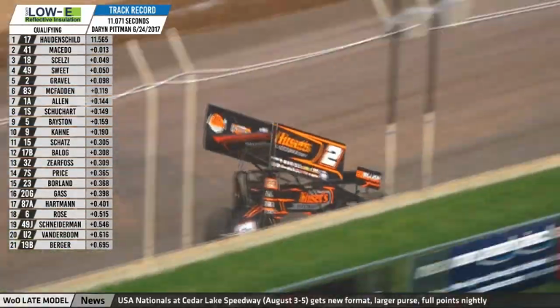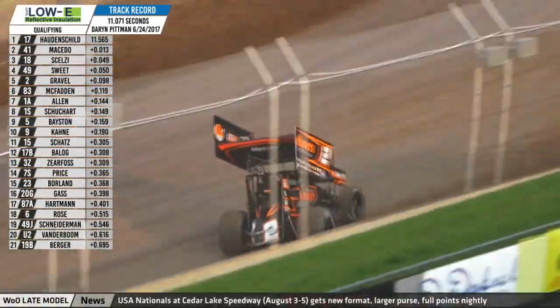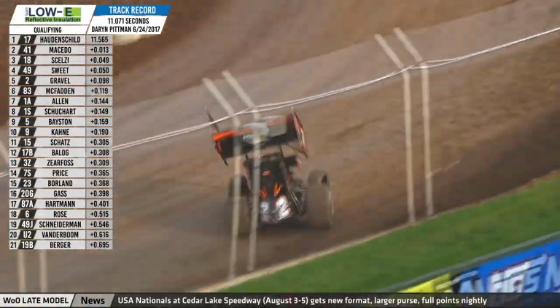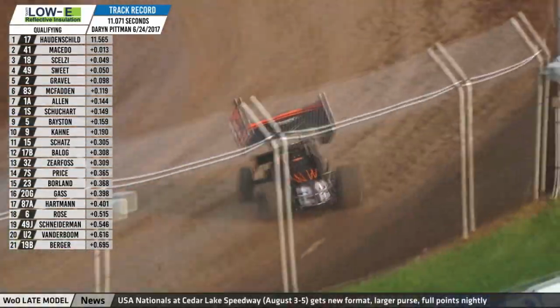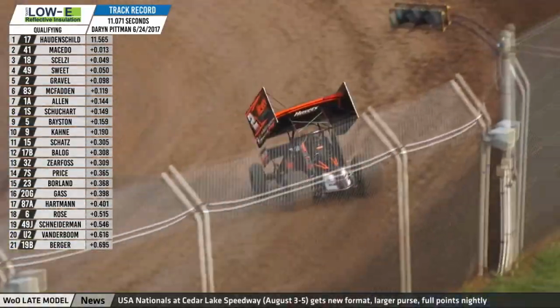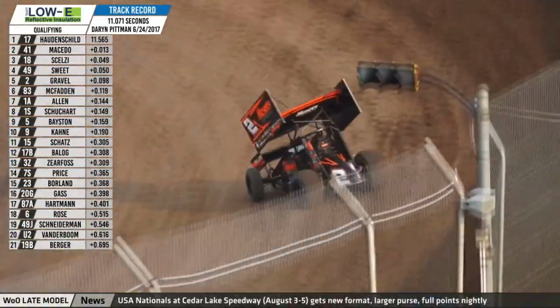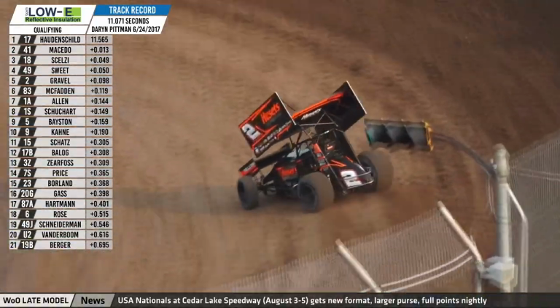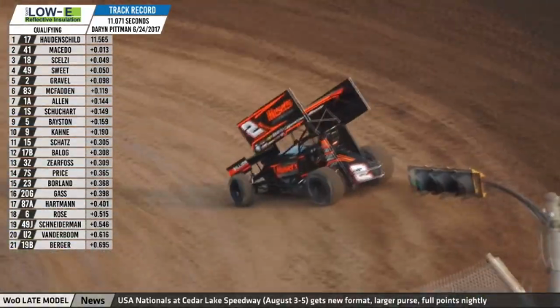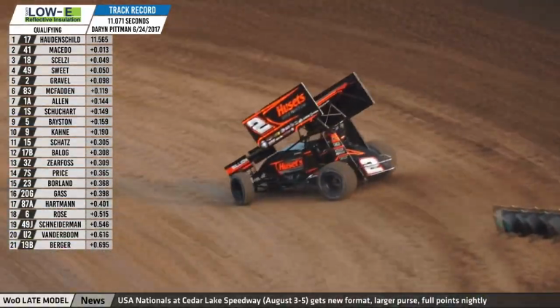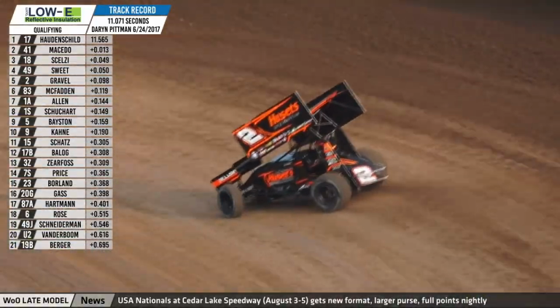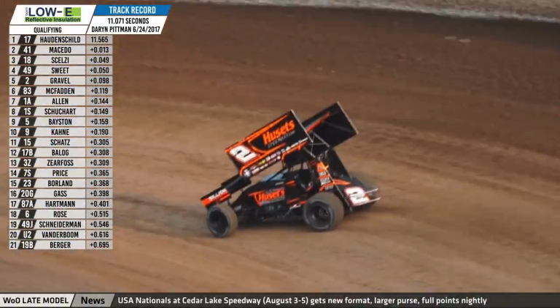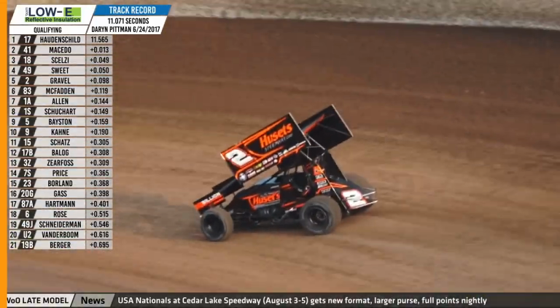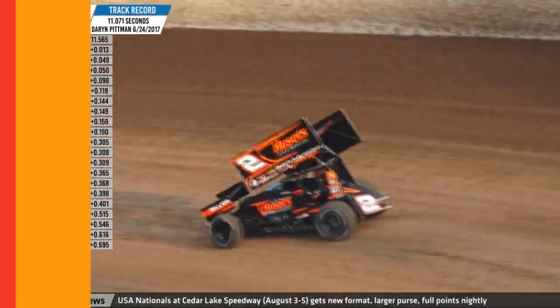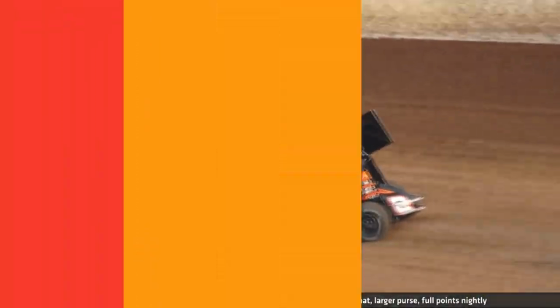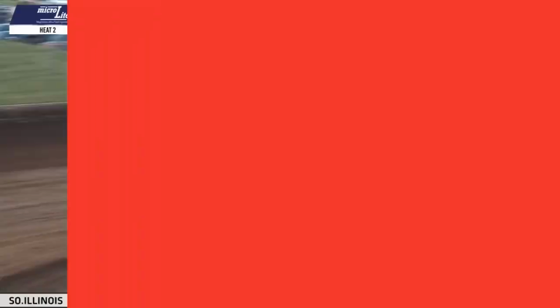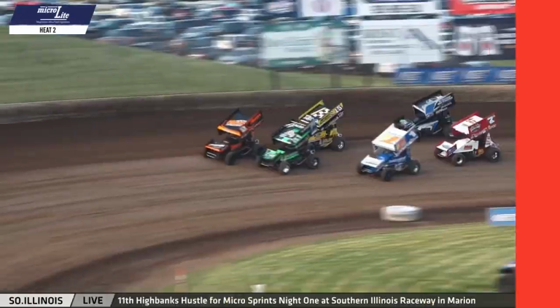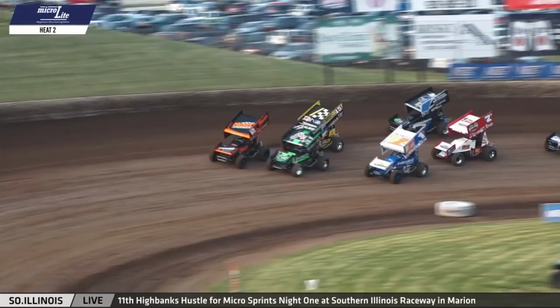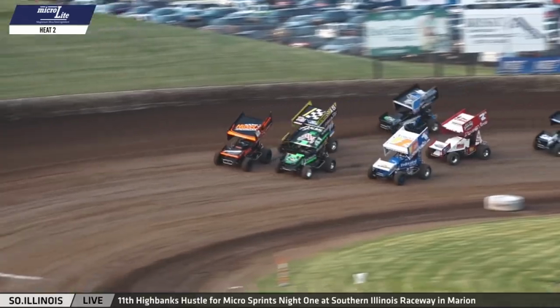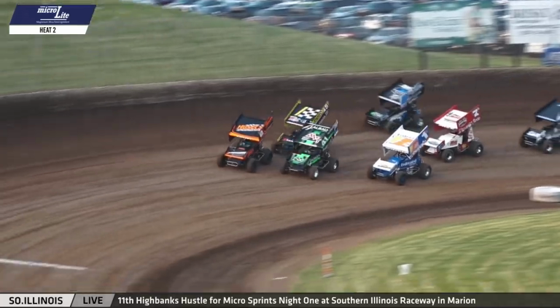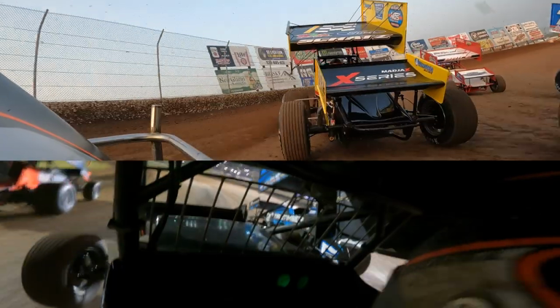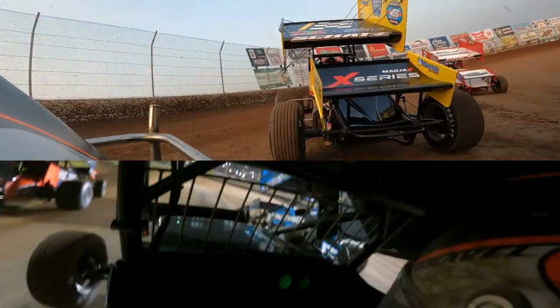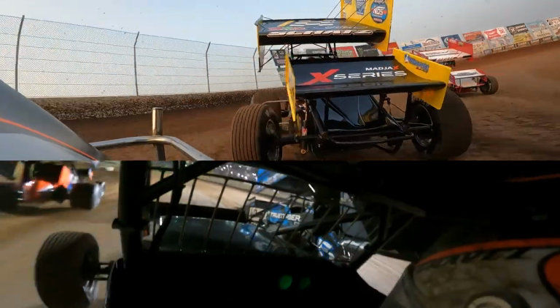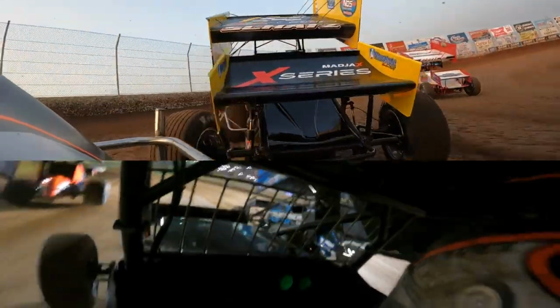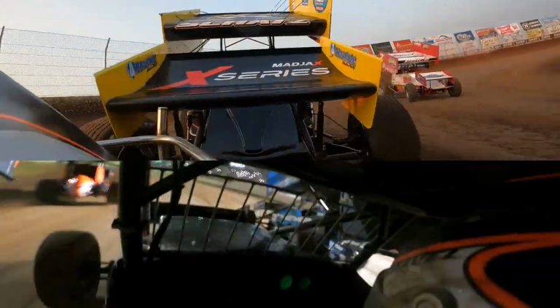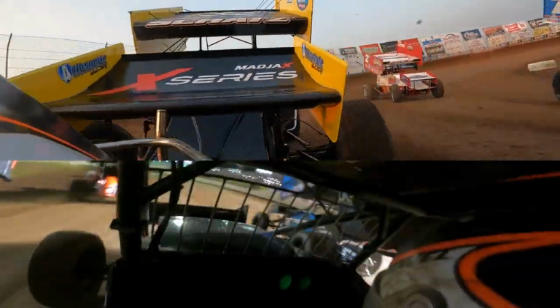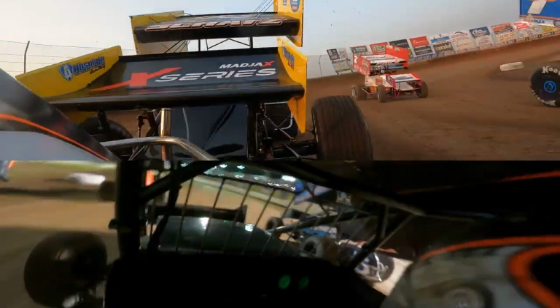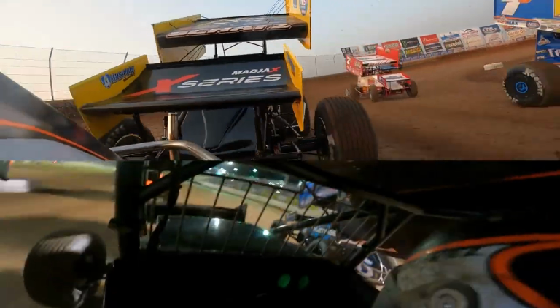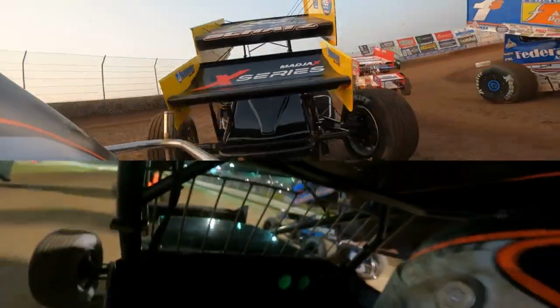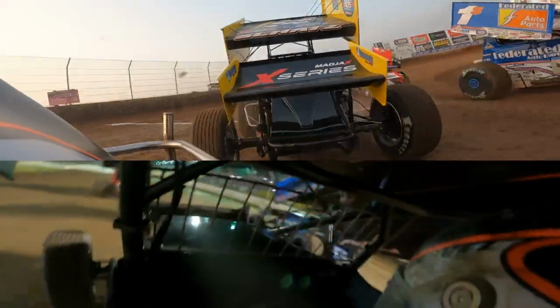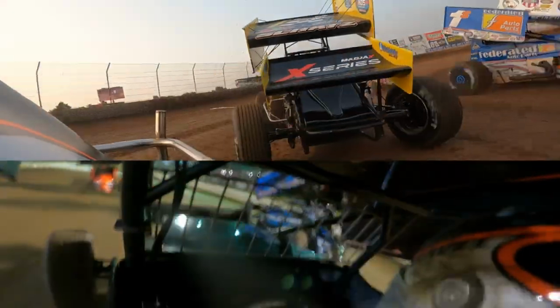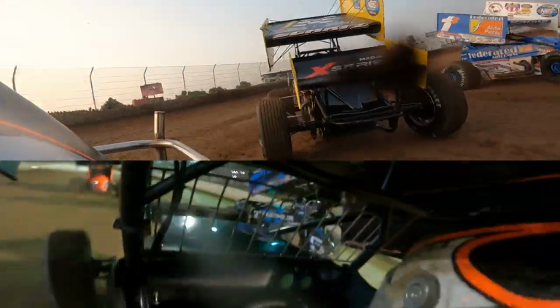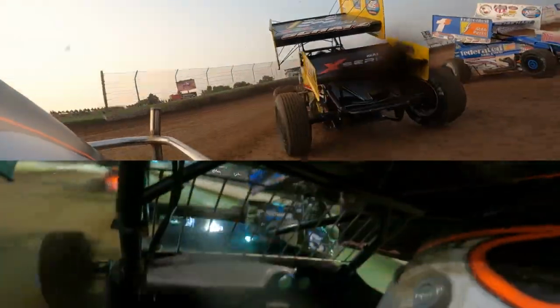Second lap is in at 11.779. First lap was better, but Gravel will pace the field to the green flag in turn four.